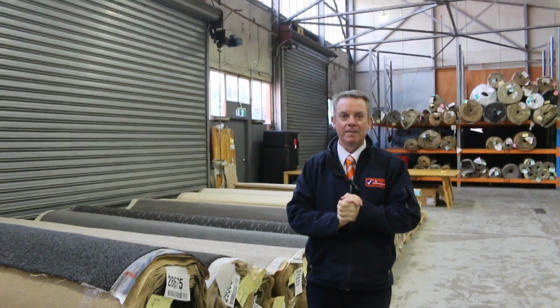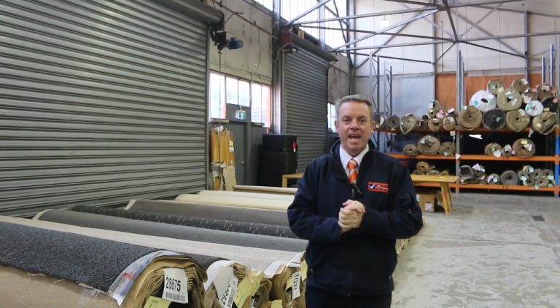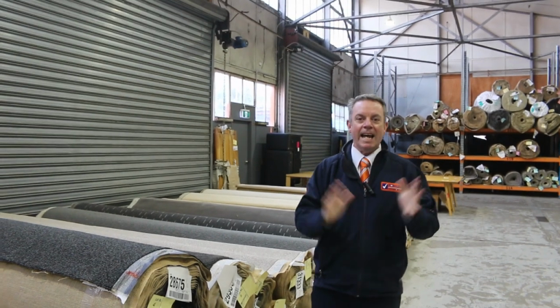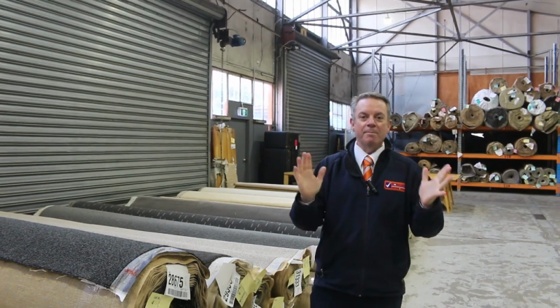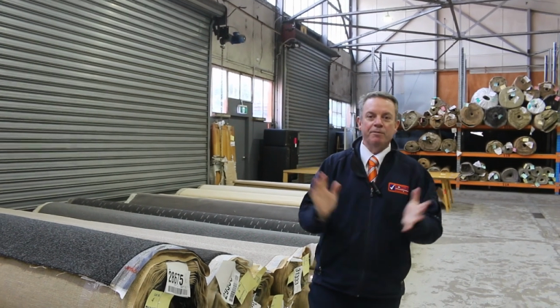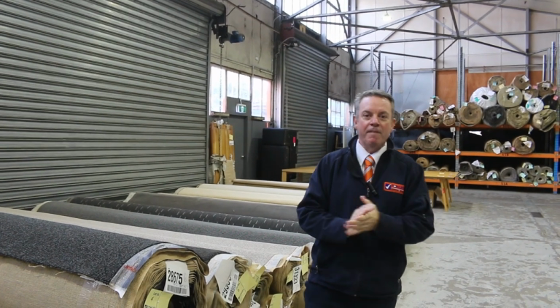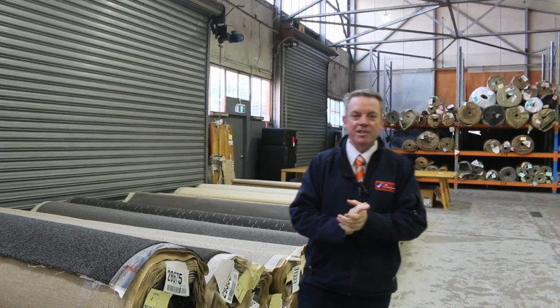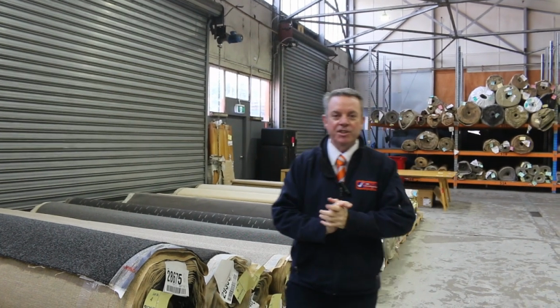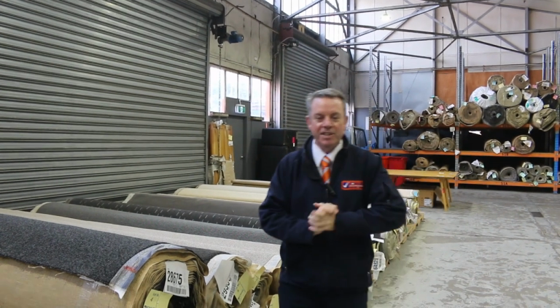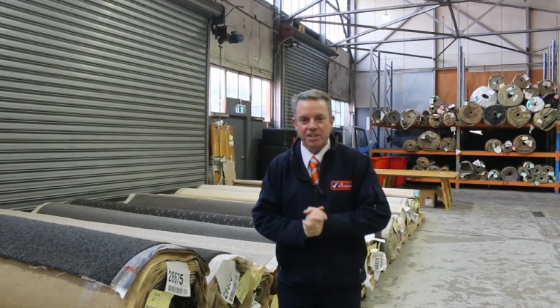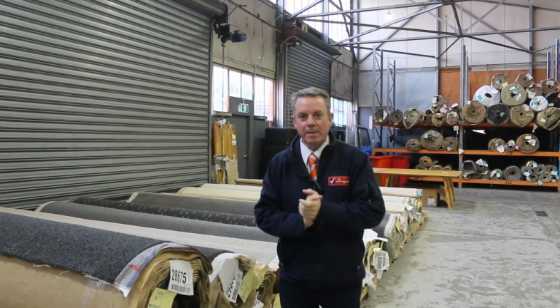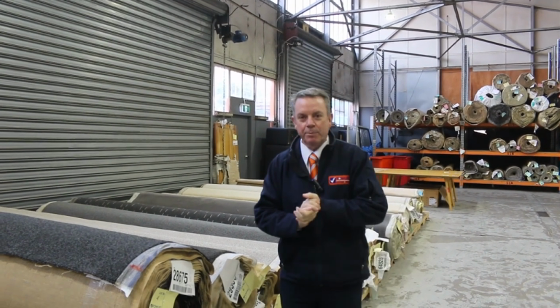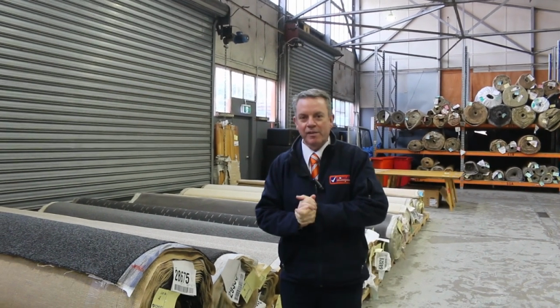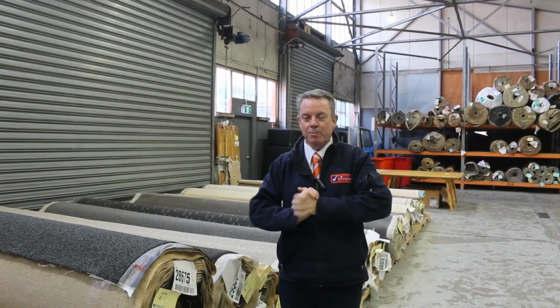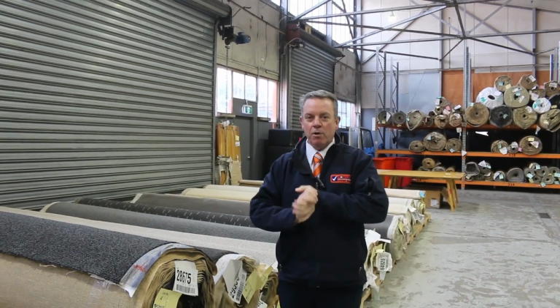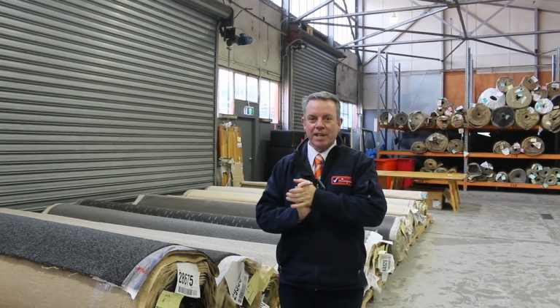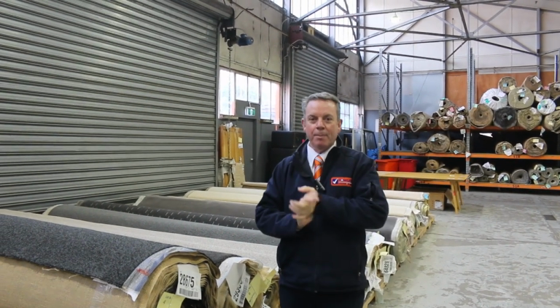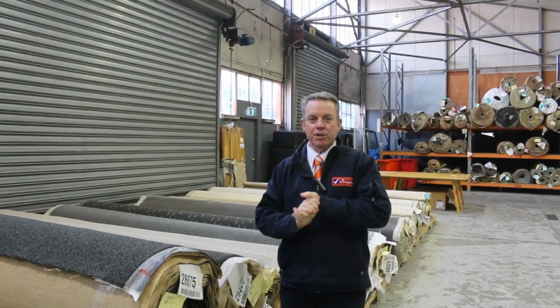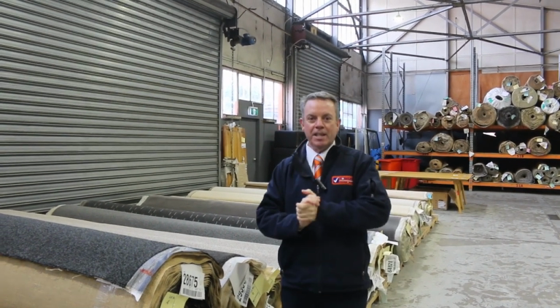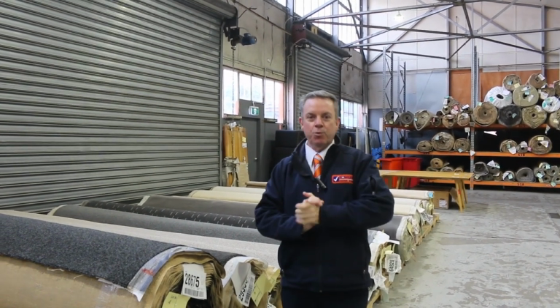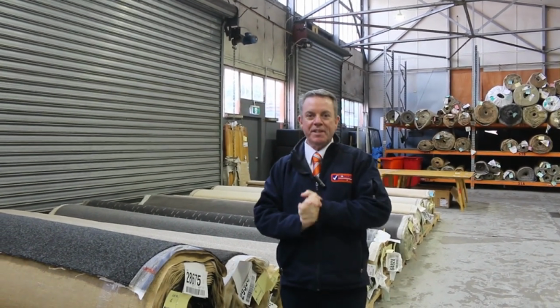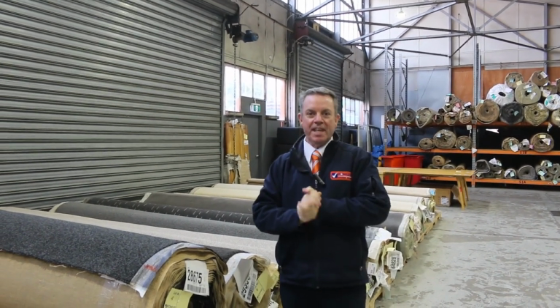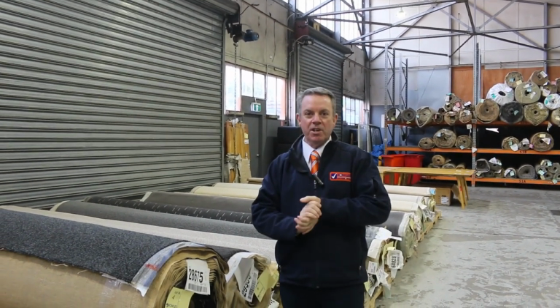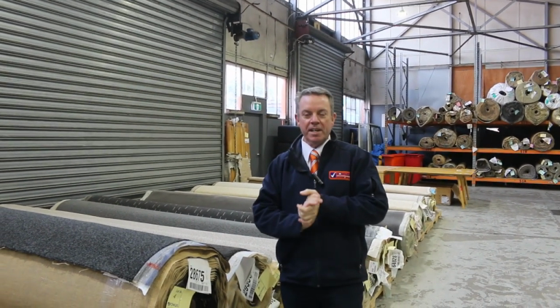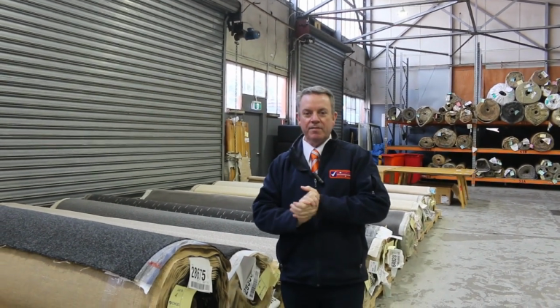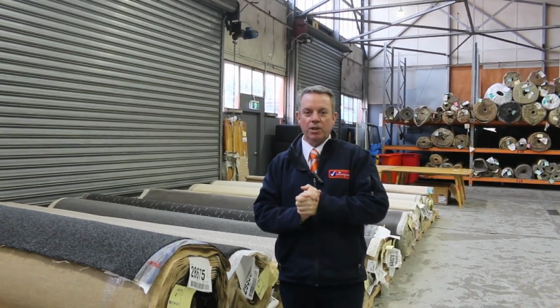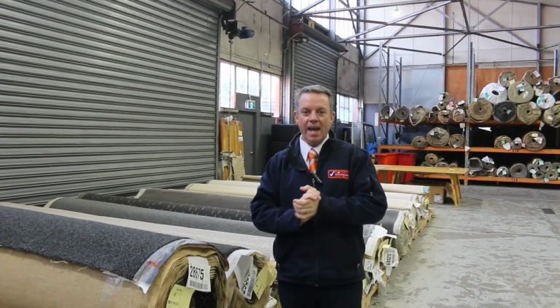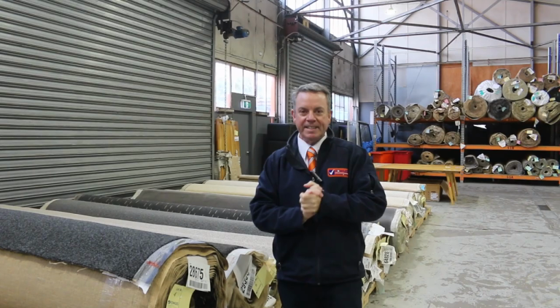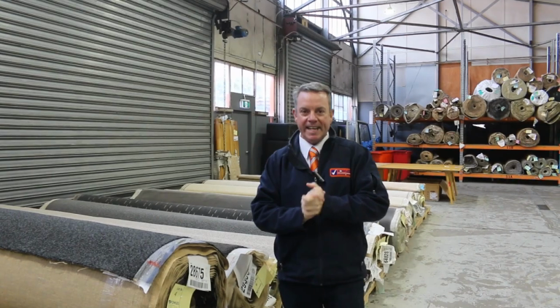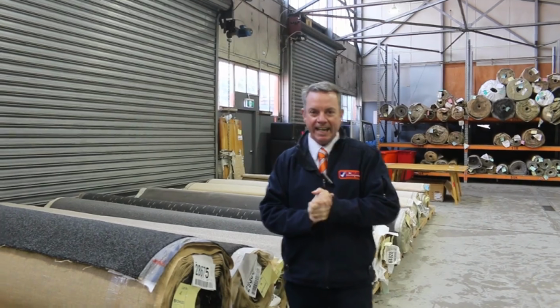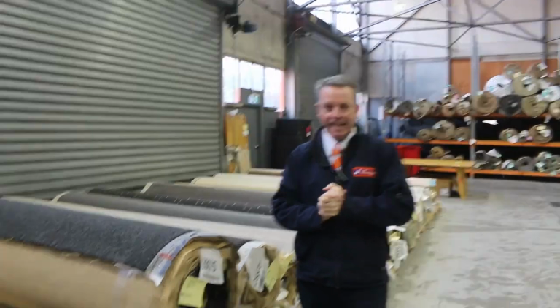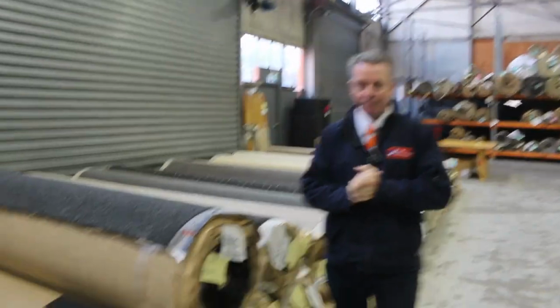G'day, I'm John from Fowler's Auction Sales. I'm here to preview tomorrow's carpet auction, that's Wednesday the 19th of July at 10am.